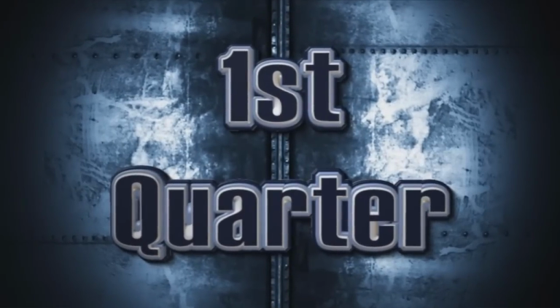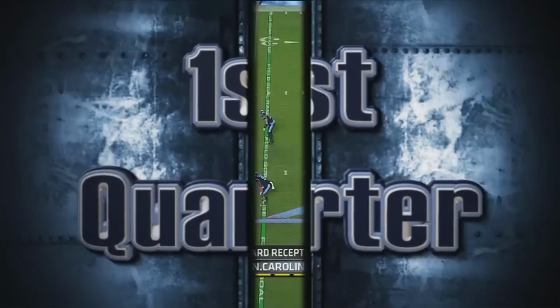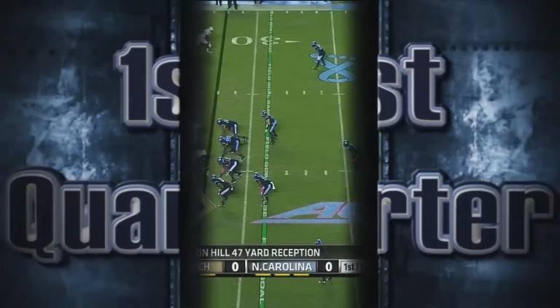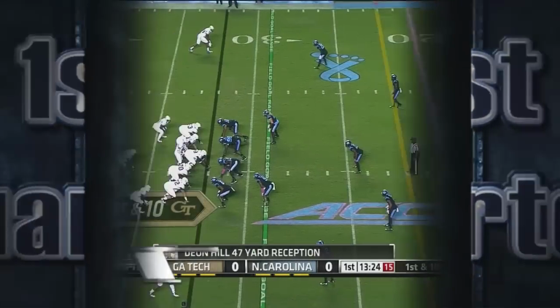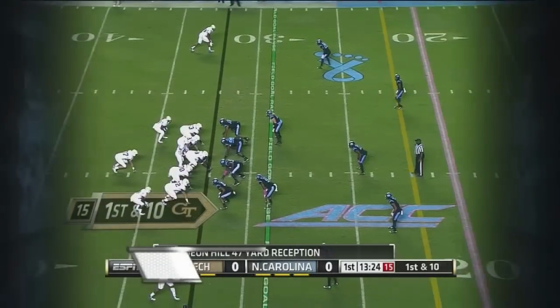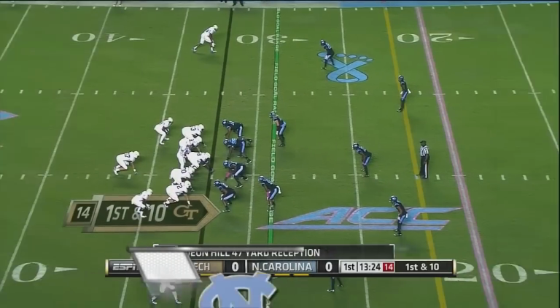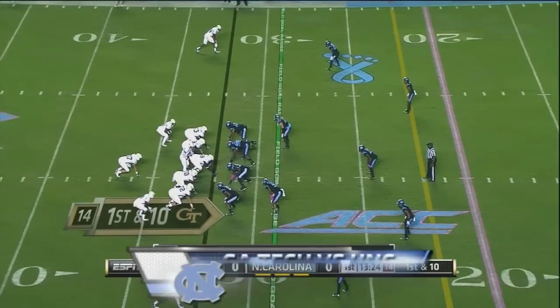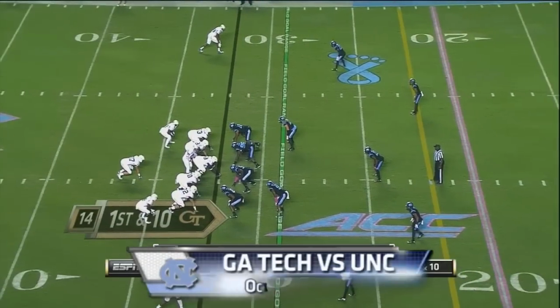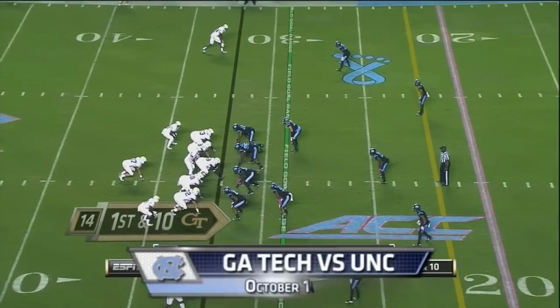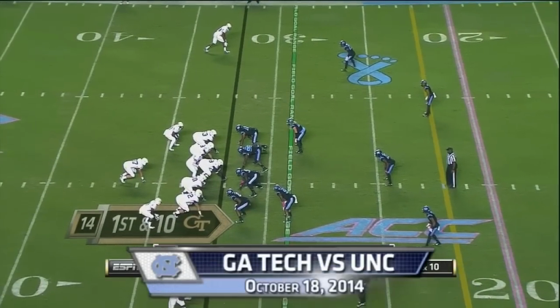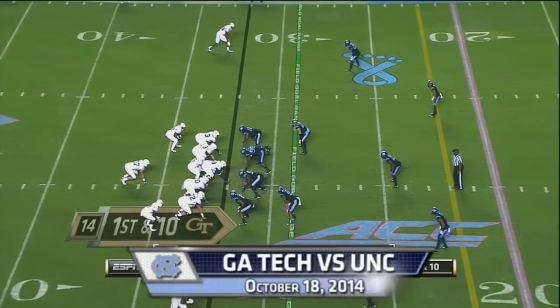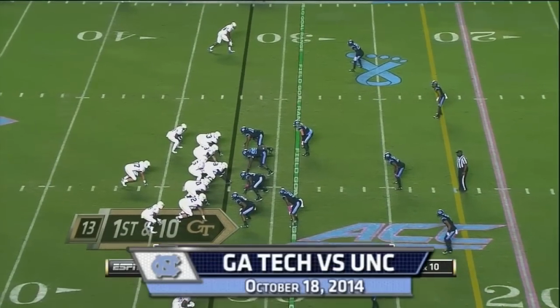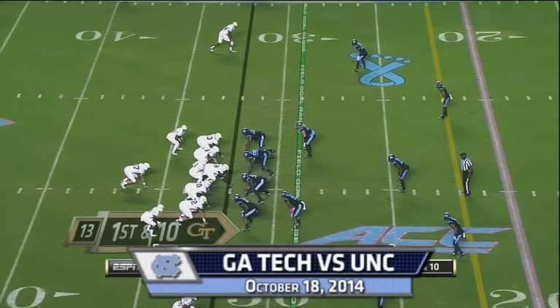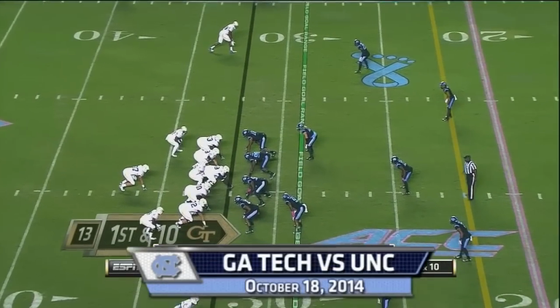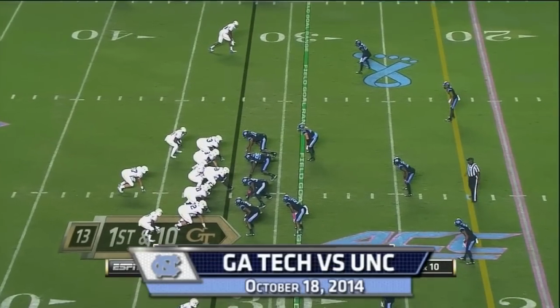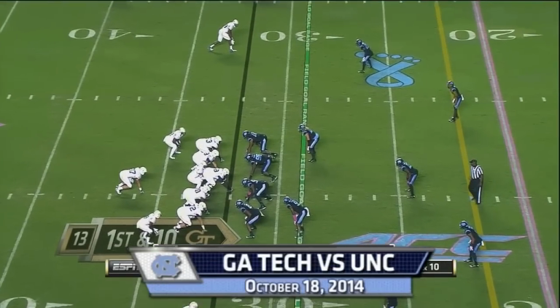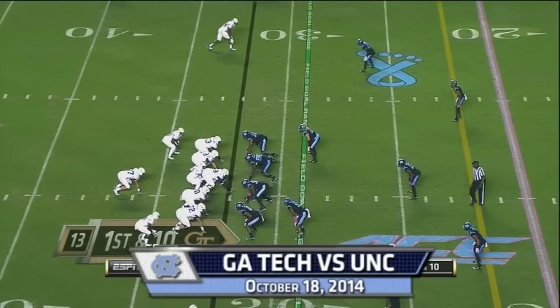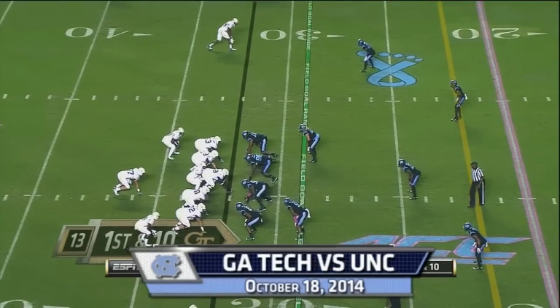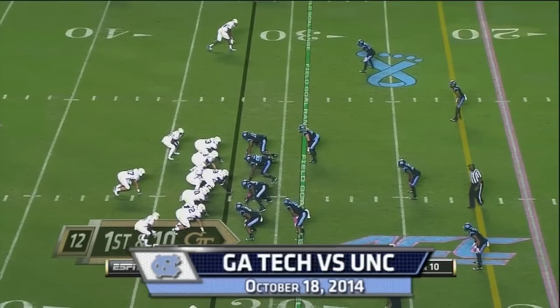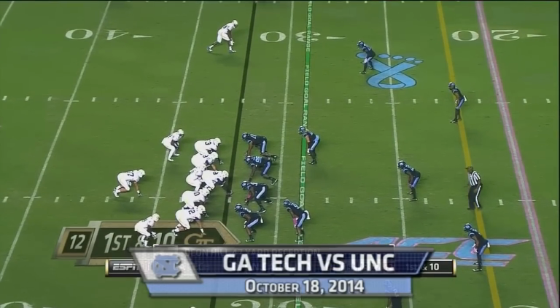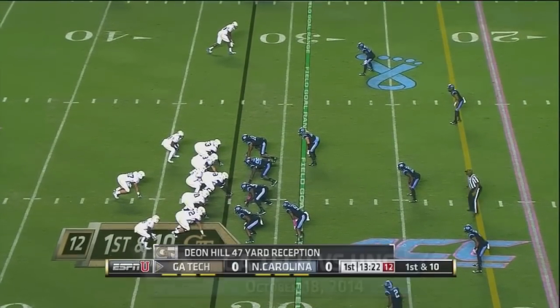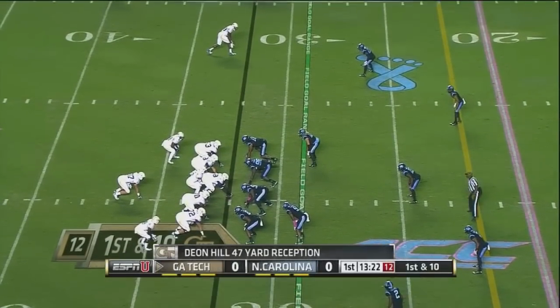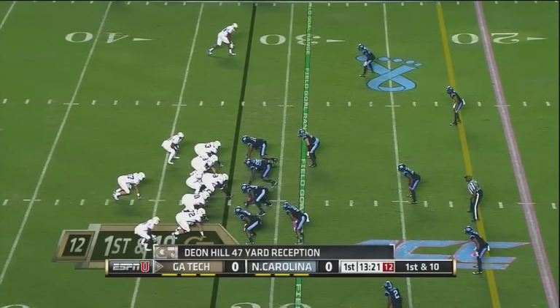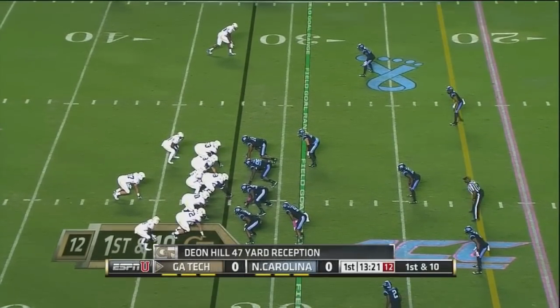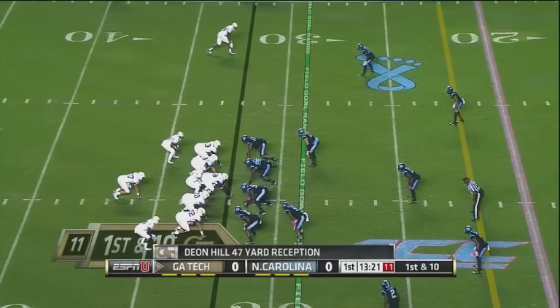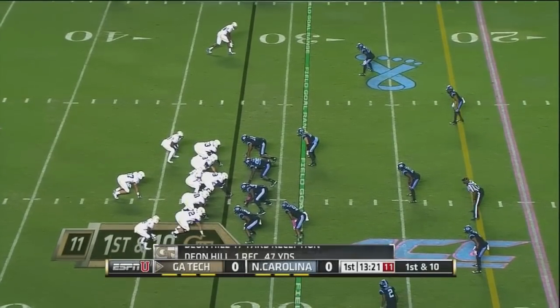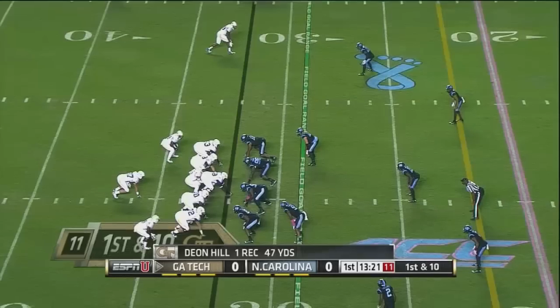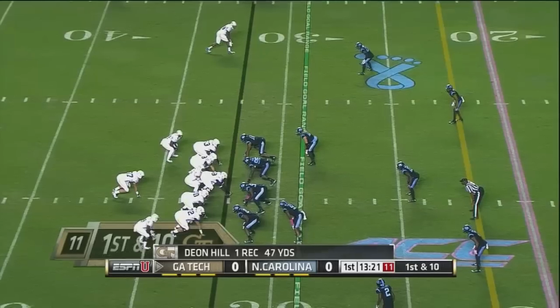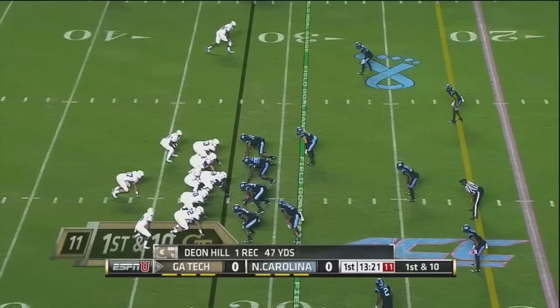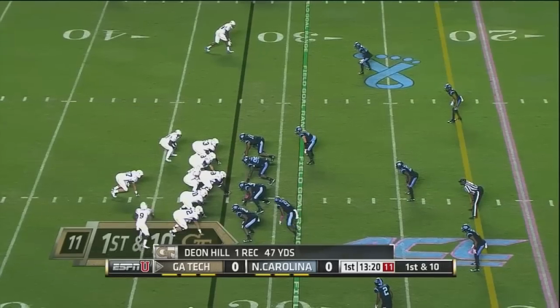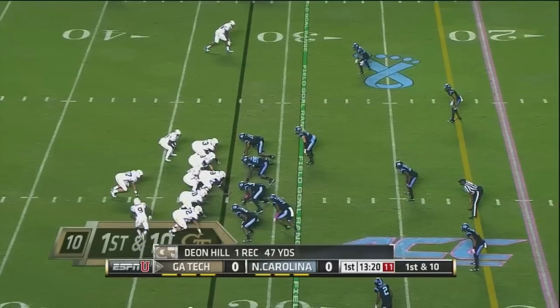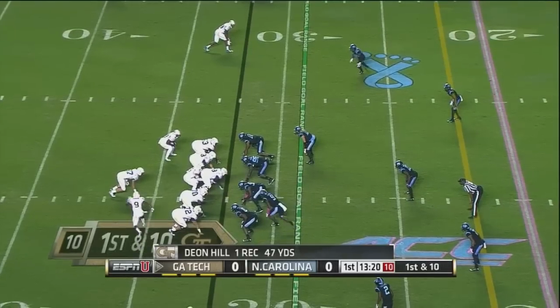47 yards for Justin Thomas, the quarterback, to Deion Hill.